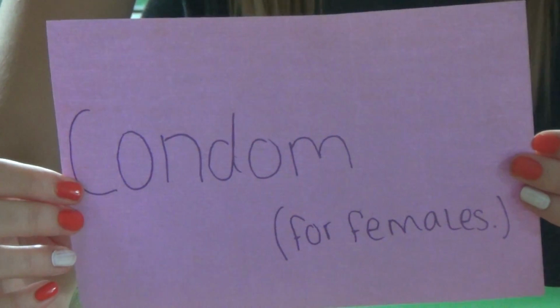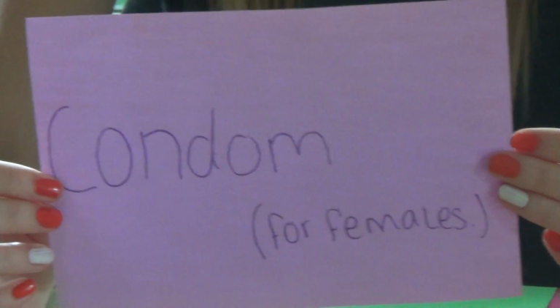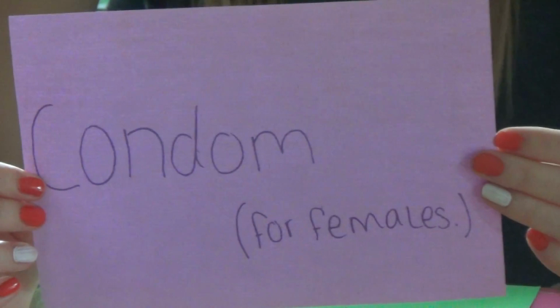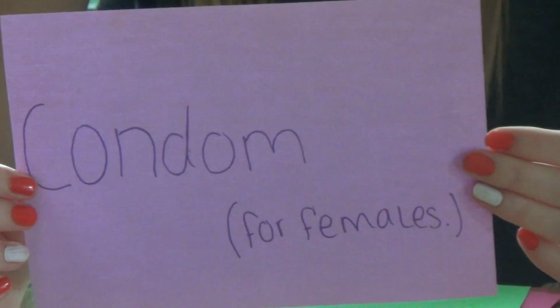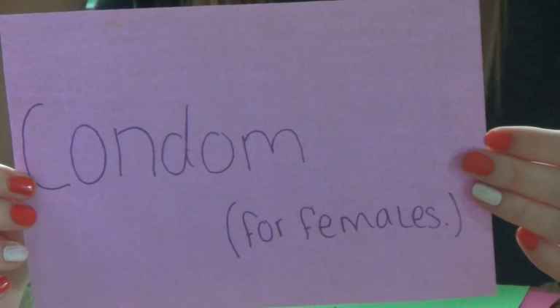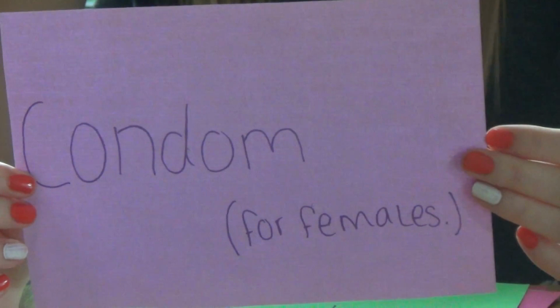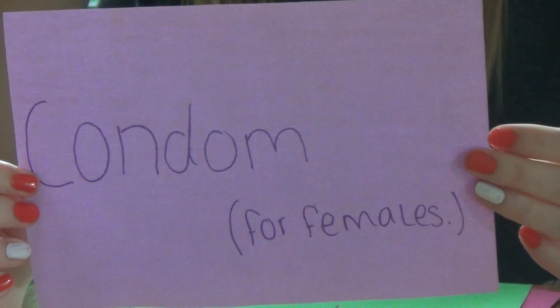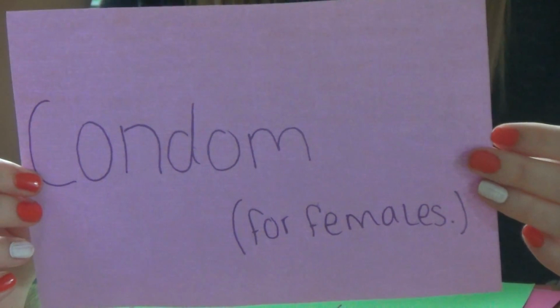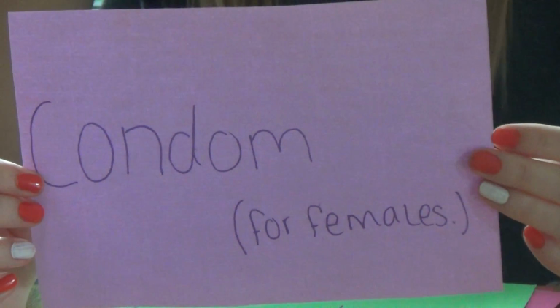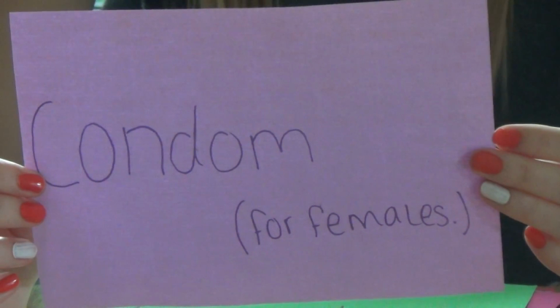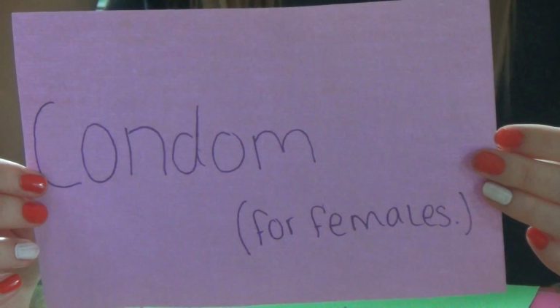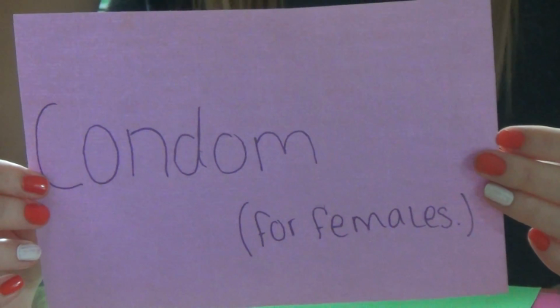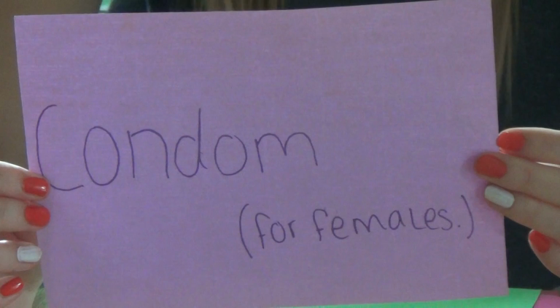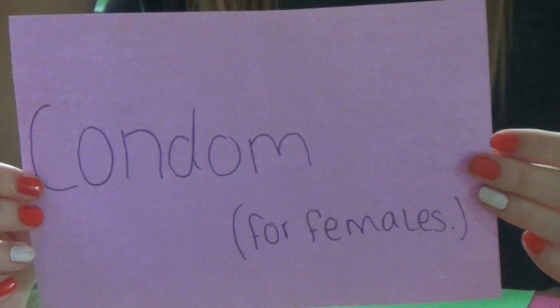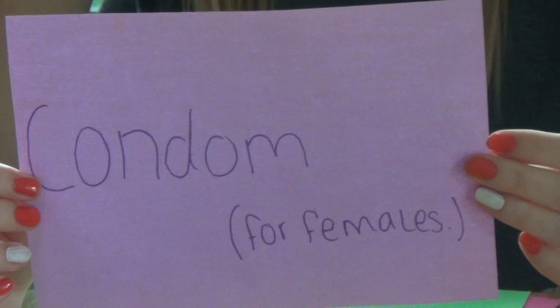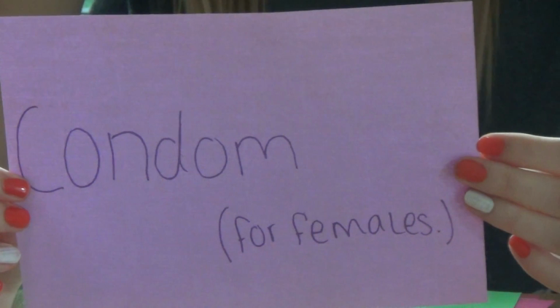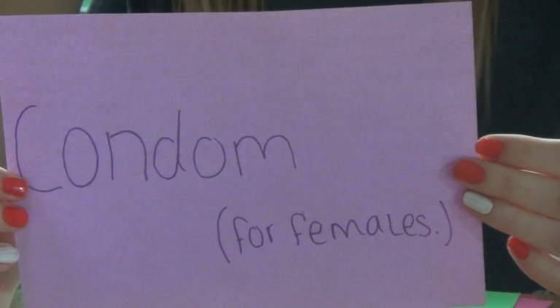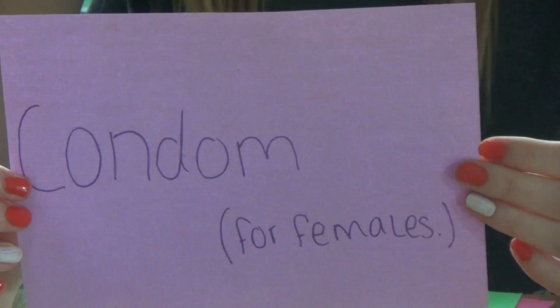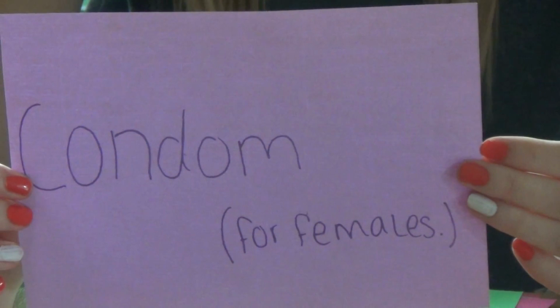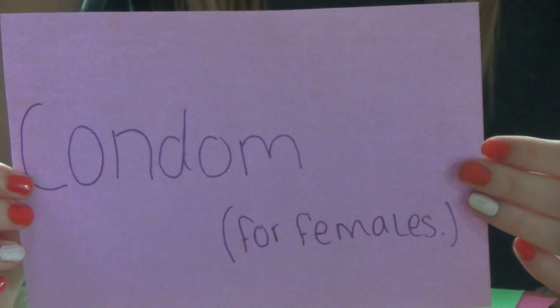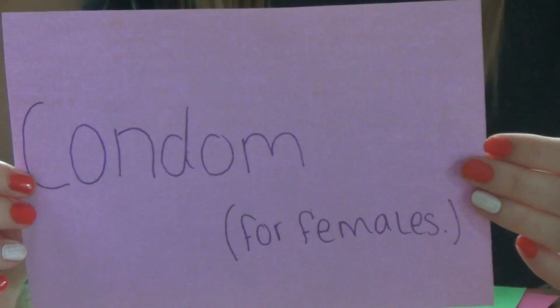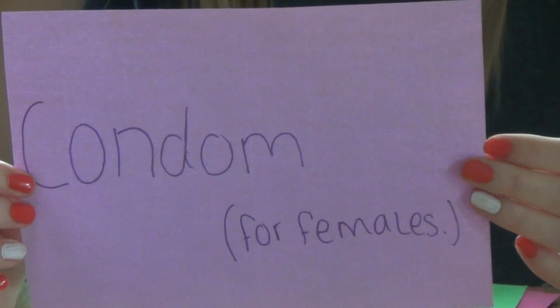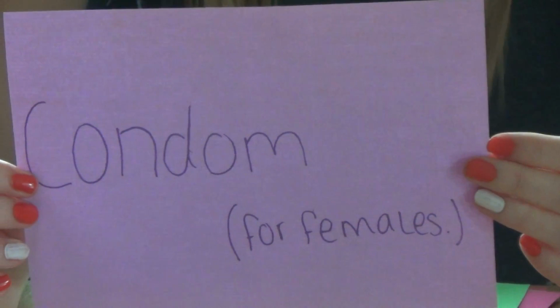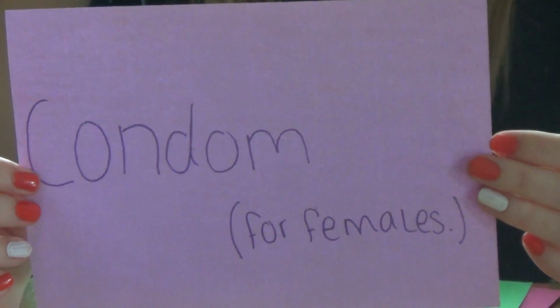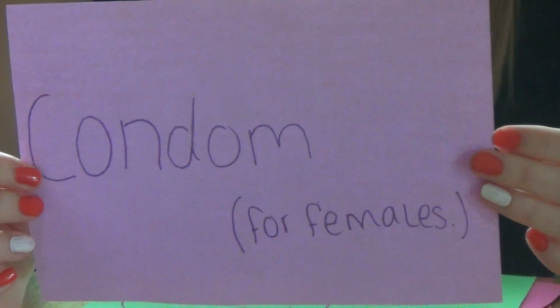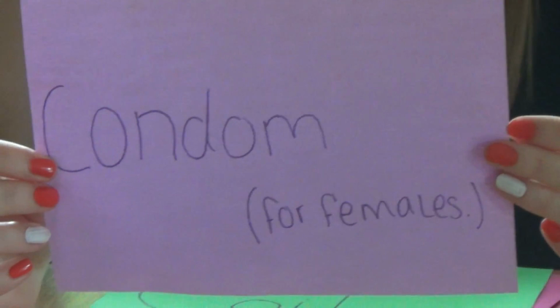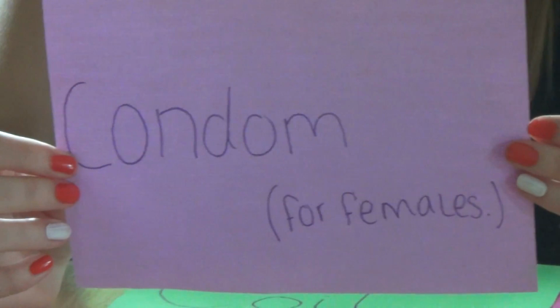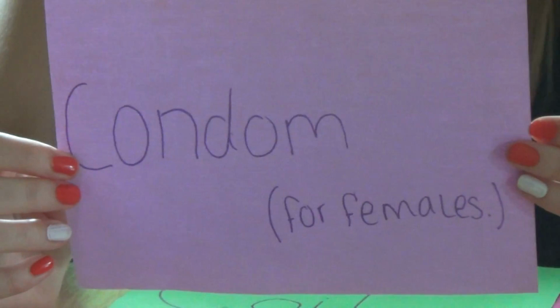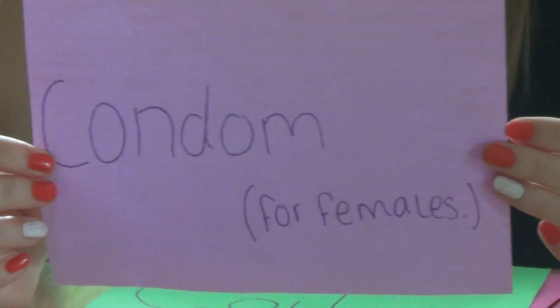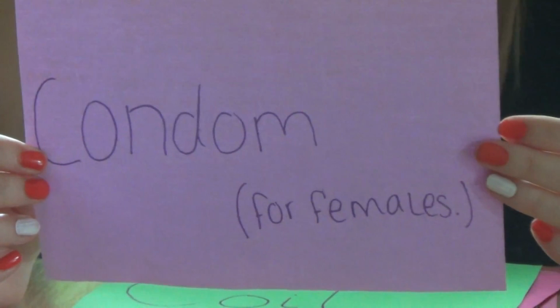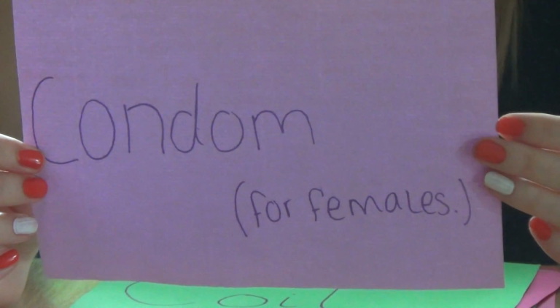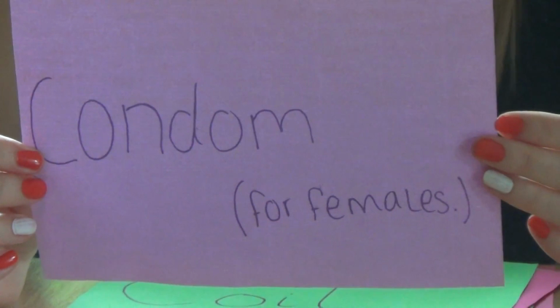It should only be inserted for 8 hours, being removed immediately after sex. It works by holding the semen.